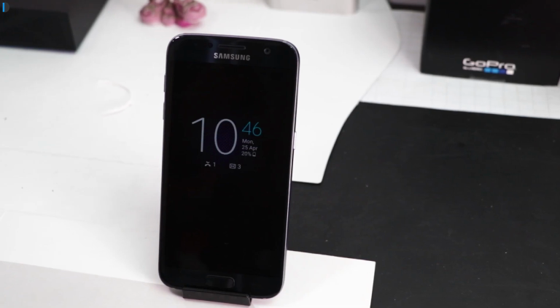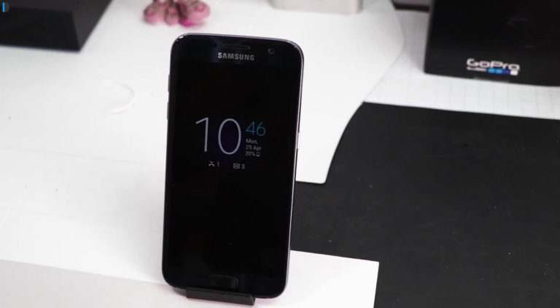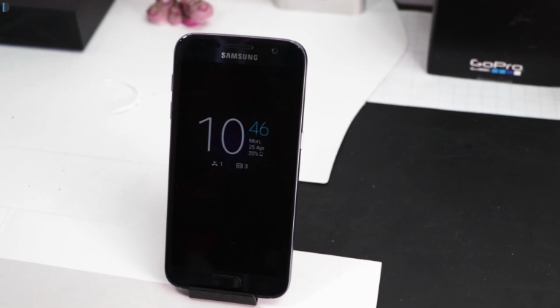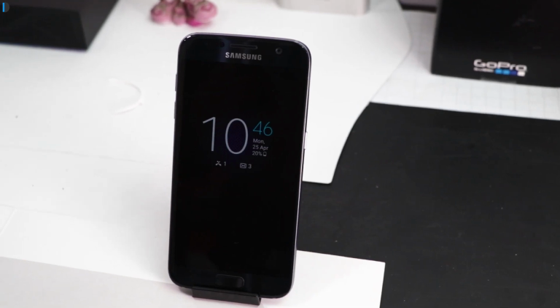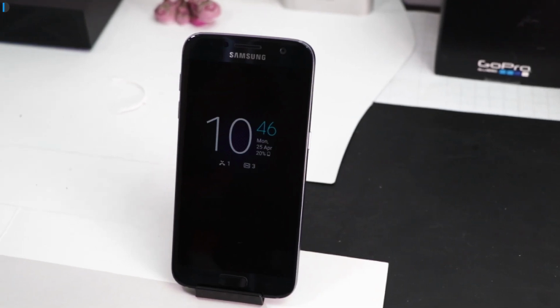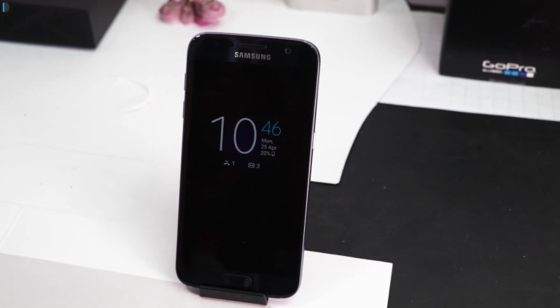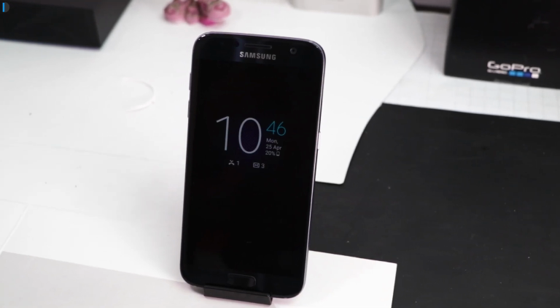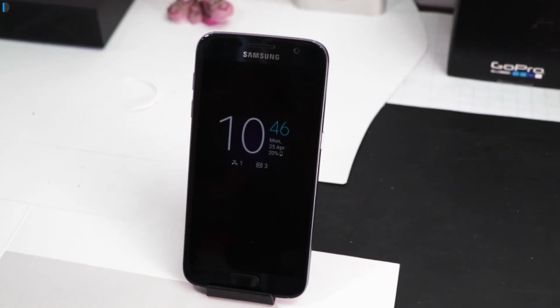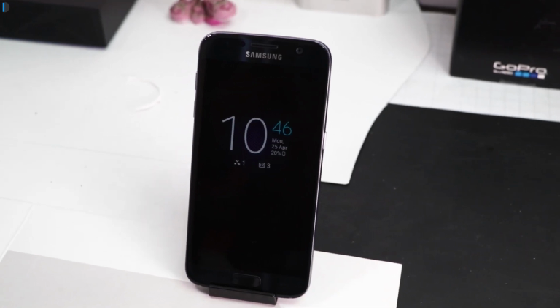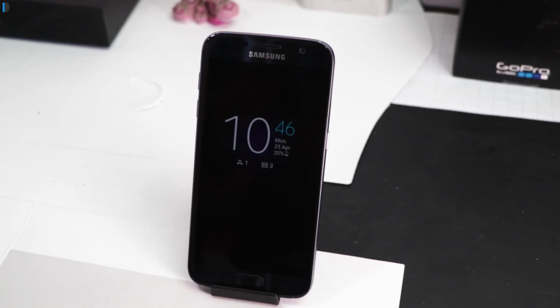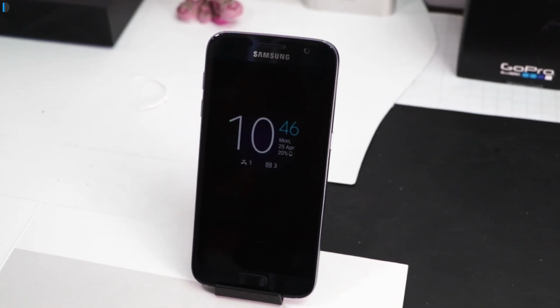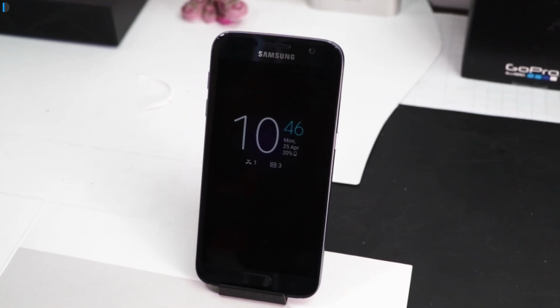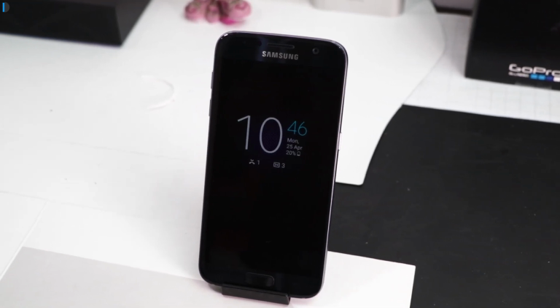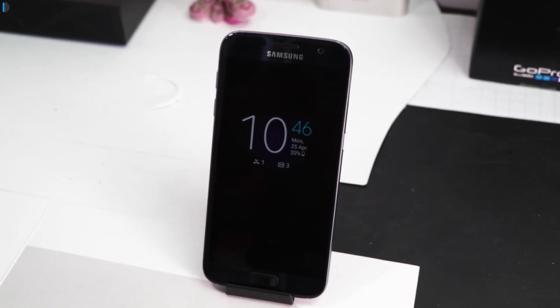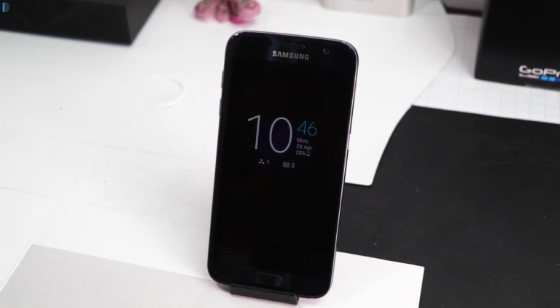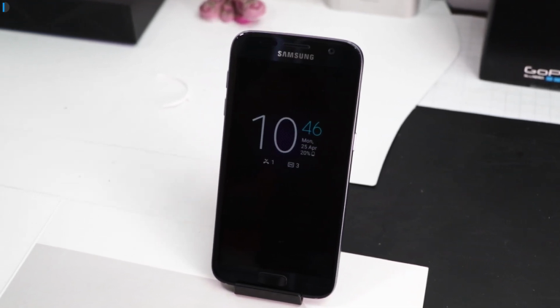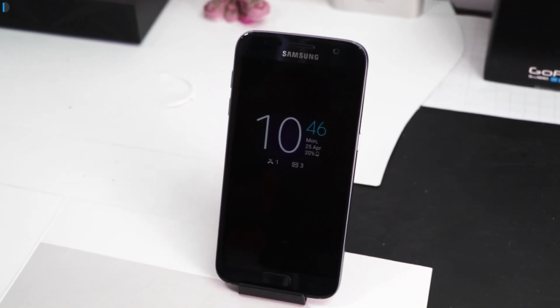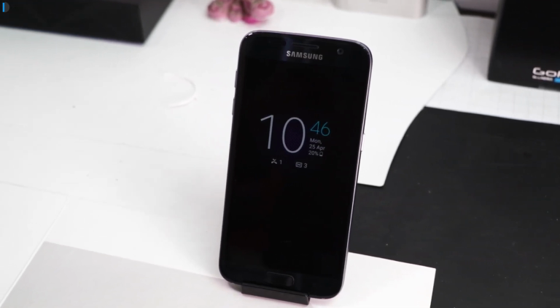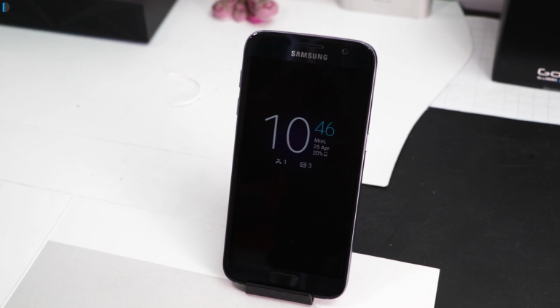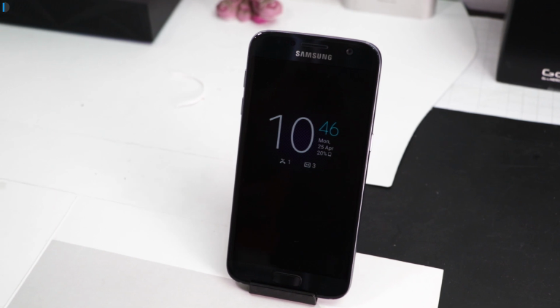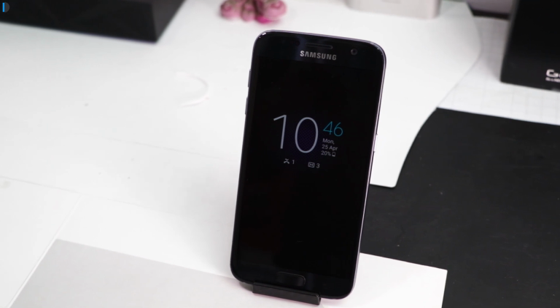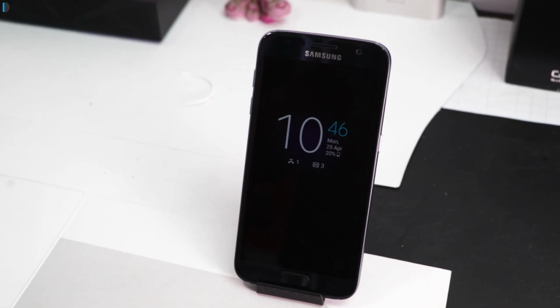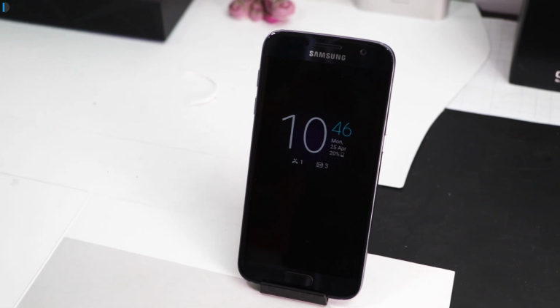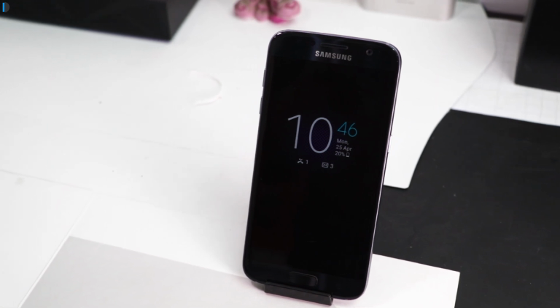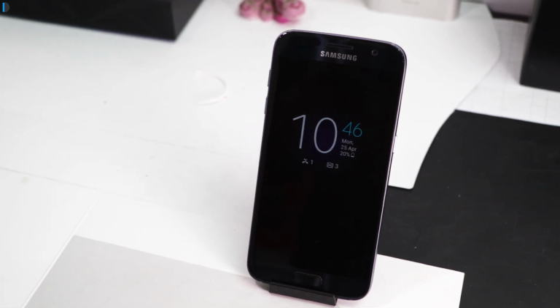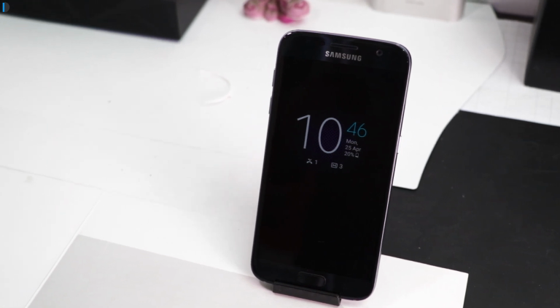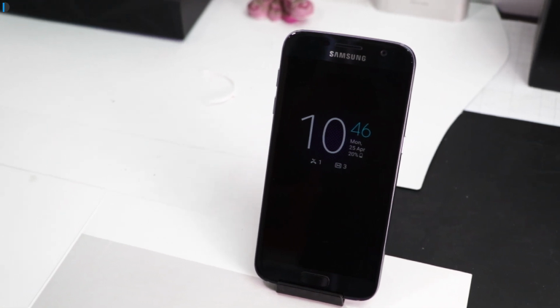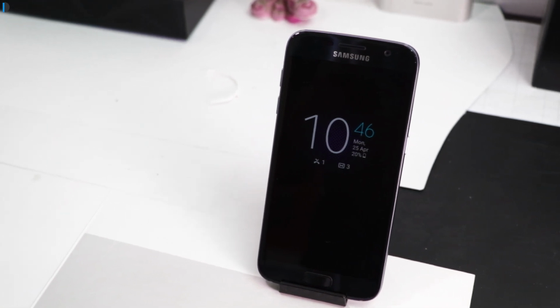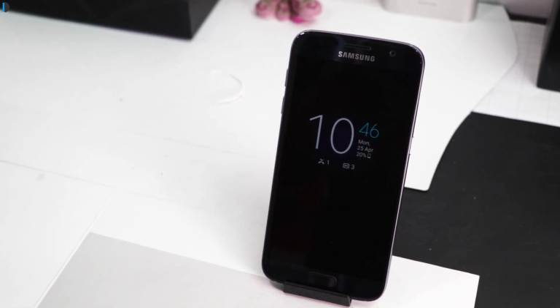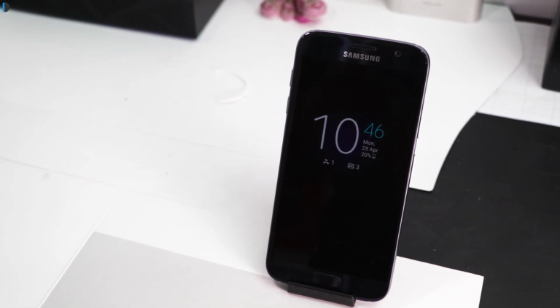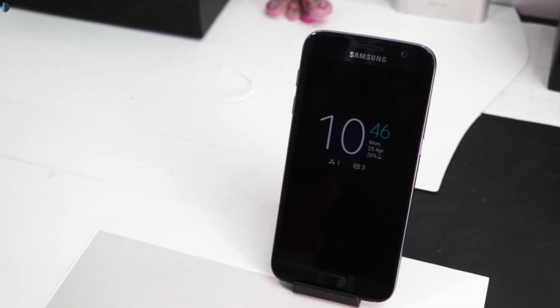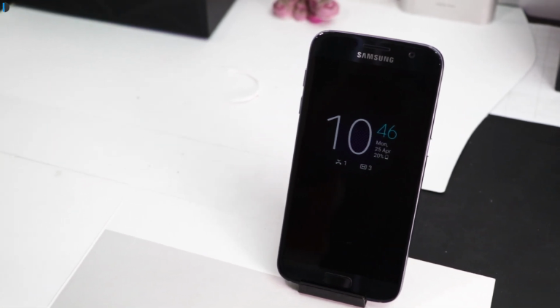The fourth reason is its always-on display, which shows time, date, and important notifications without waking up the phone.